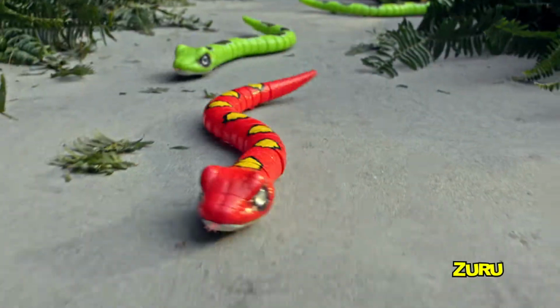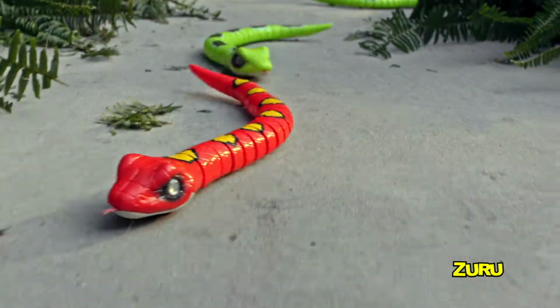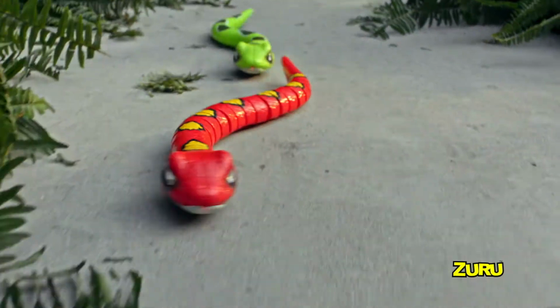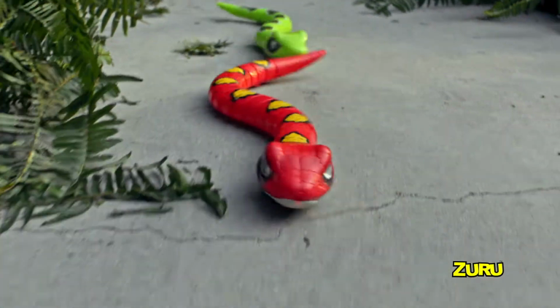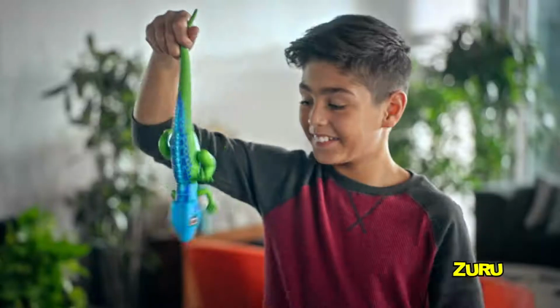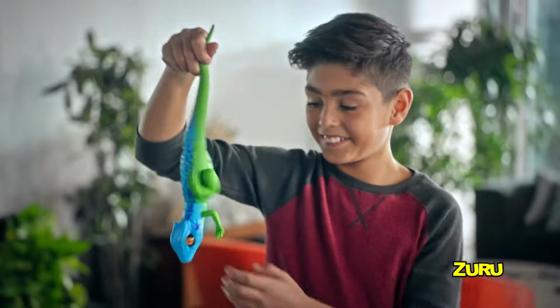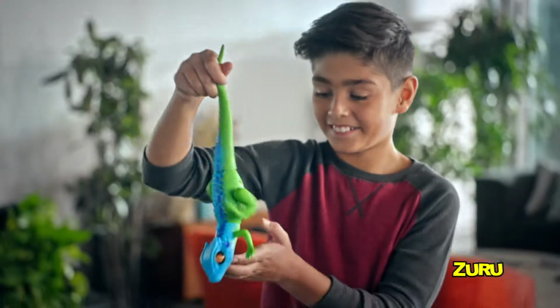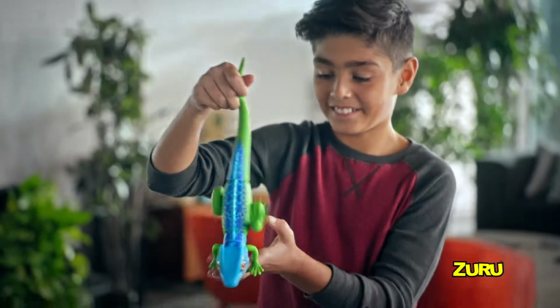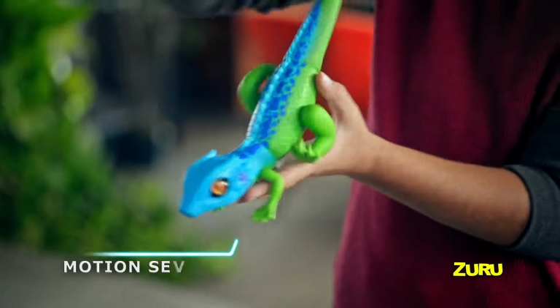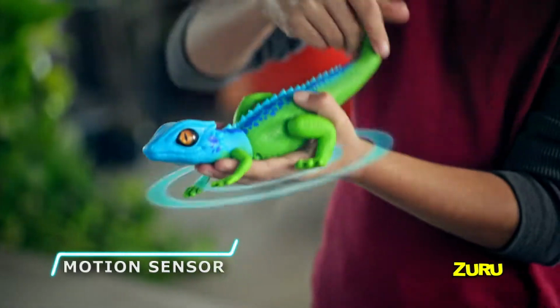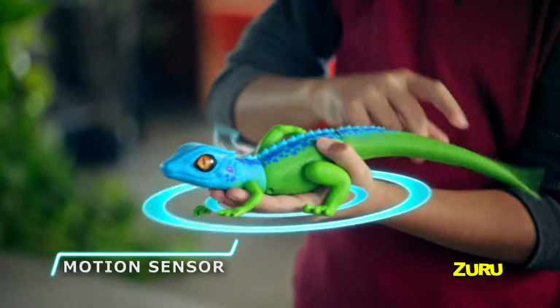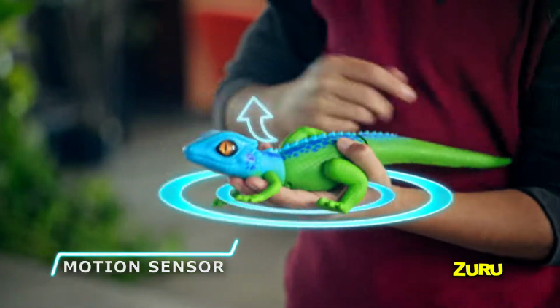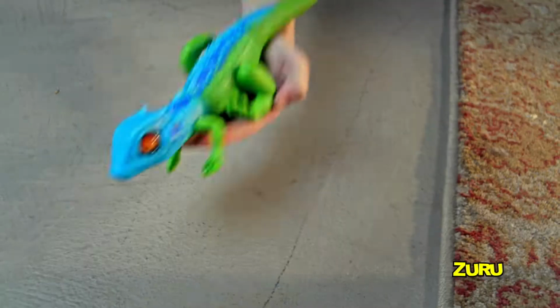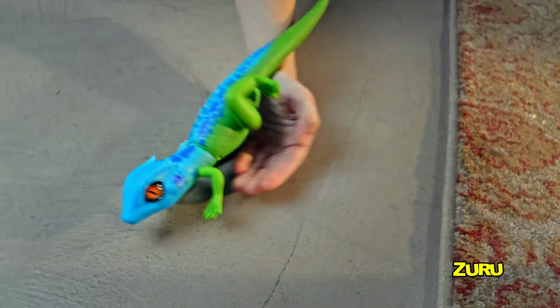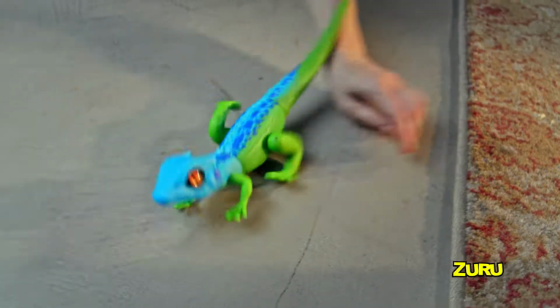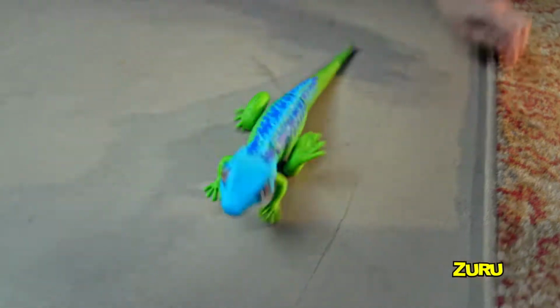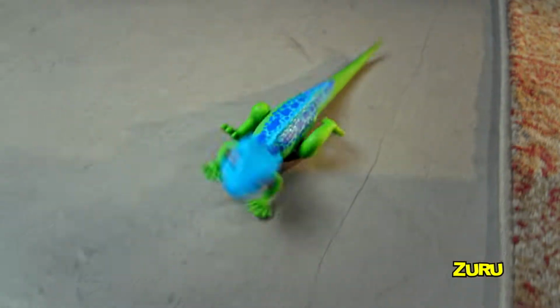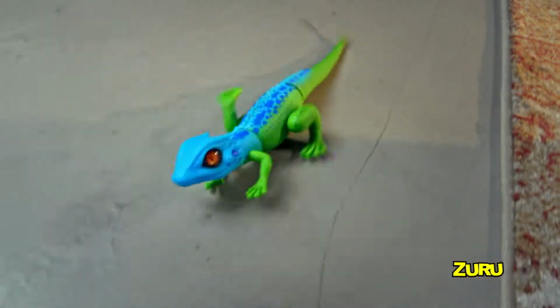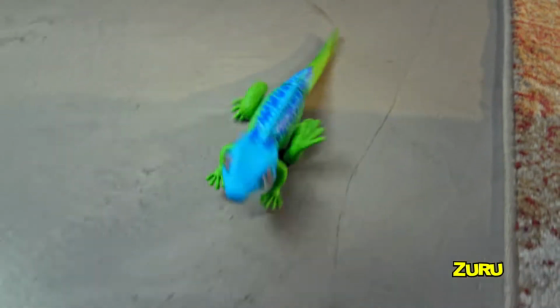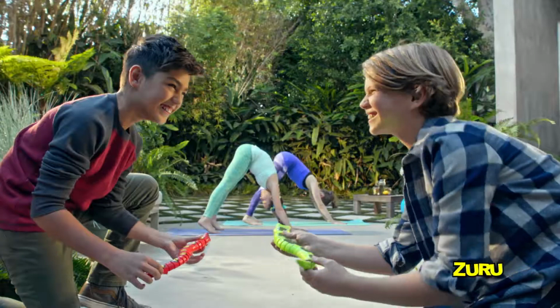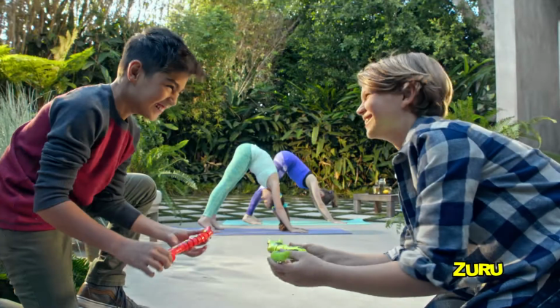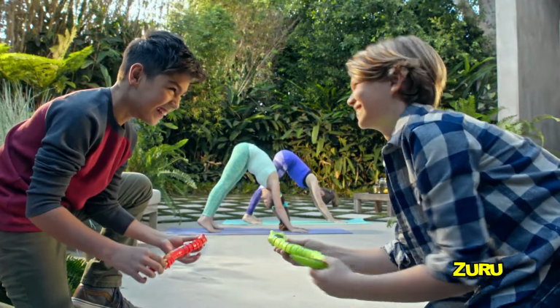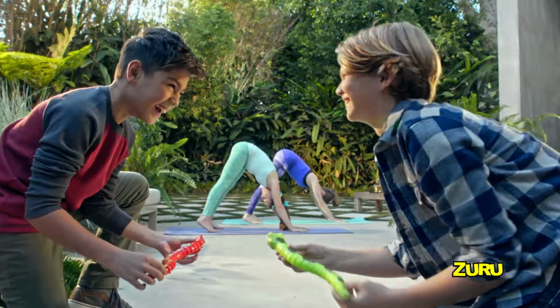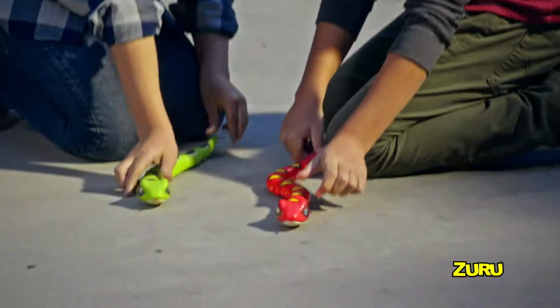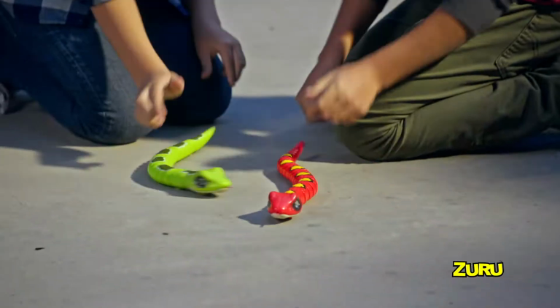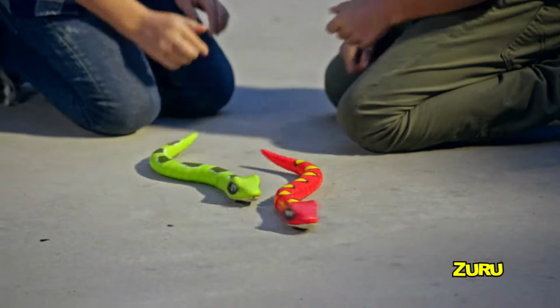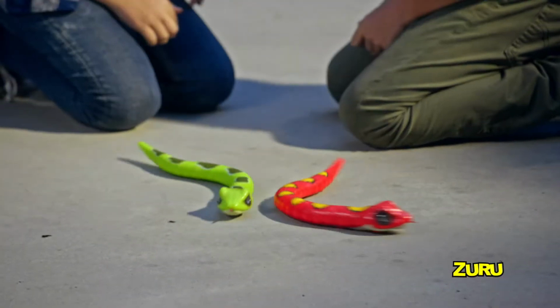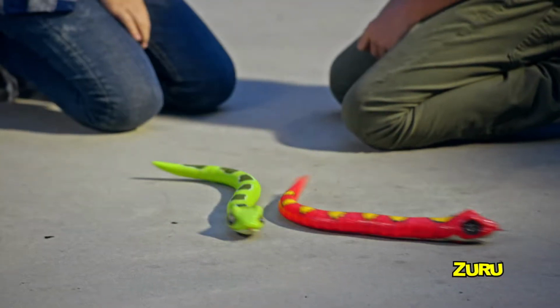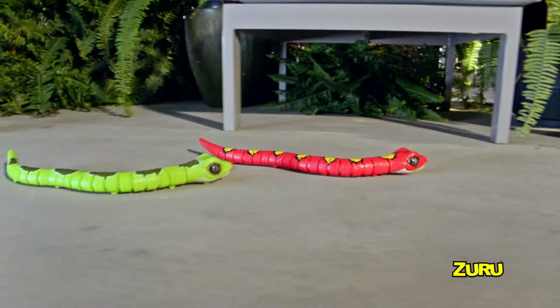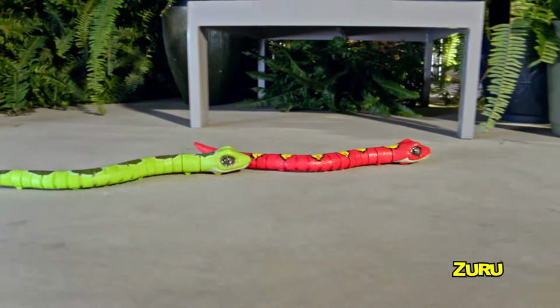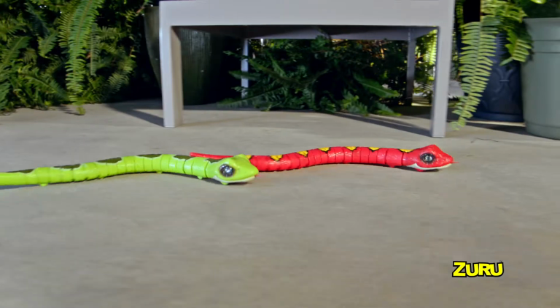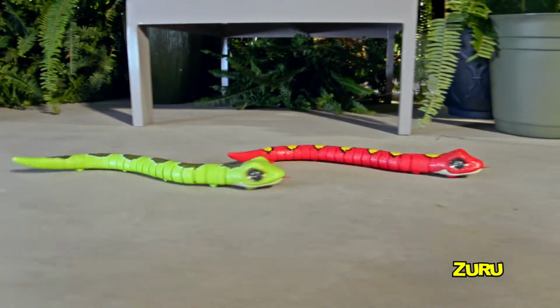You can tame your pet lizard and he'll obey. Then watch him spring to life. Robo Alive Snake really slithers with real moving eyes and viper-like tongue.